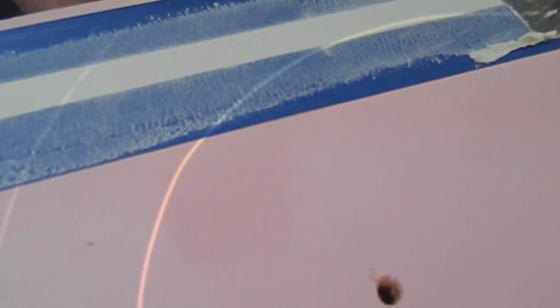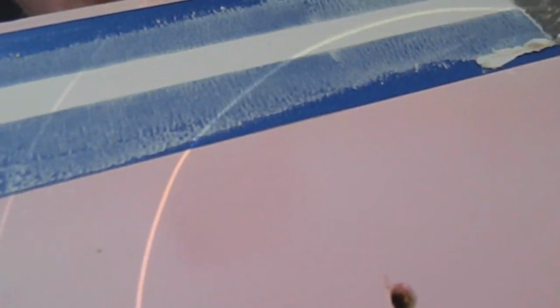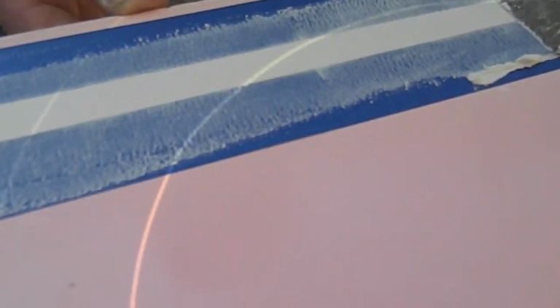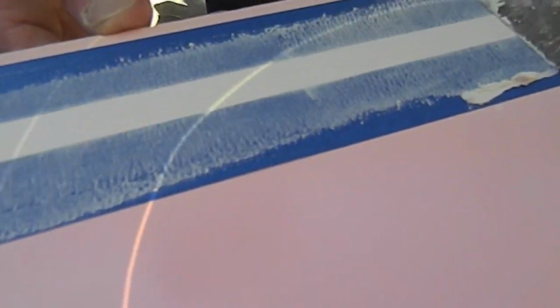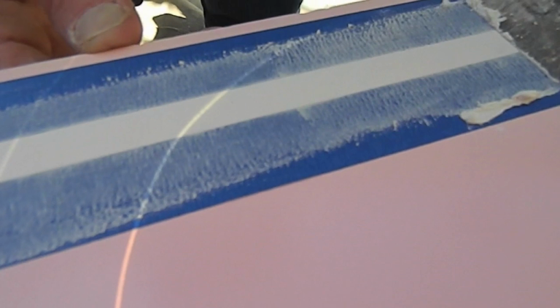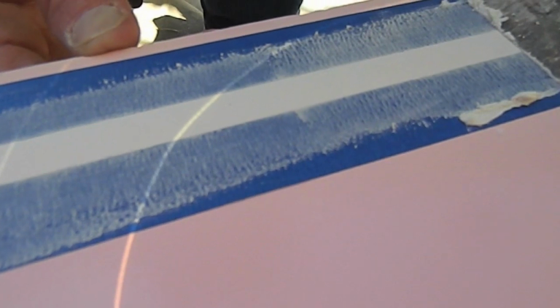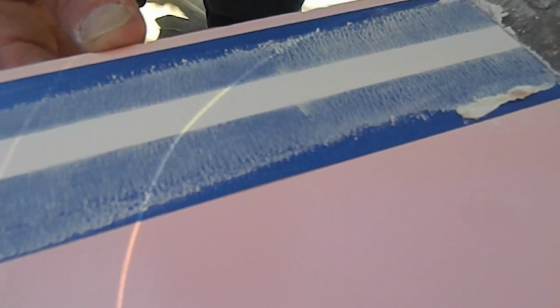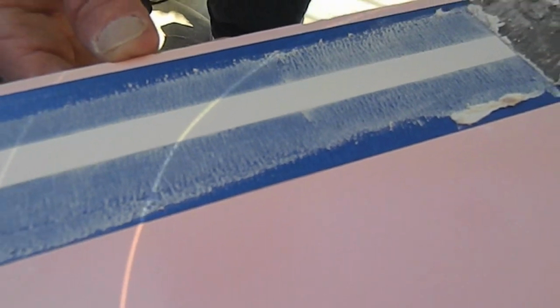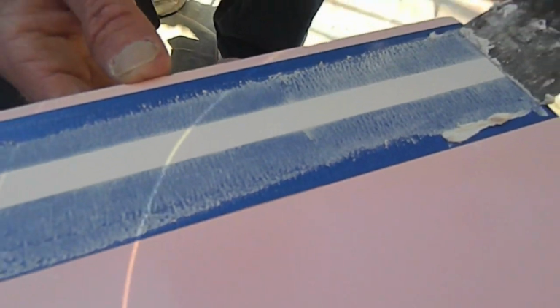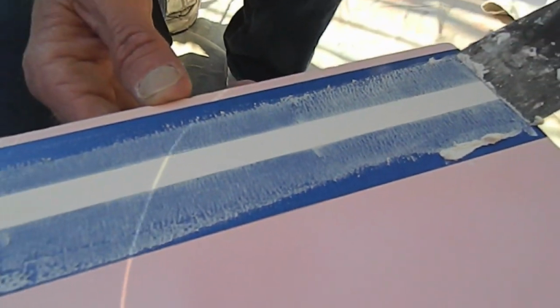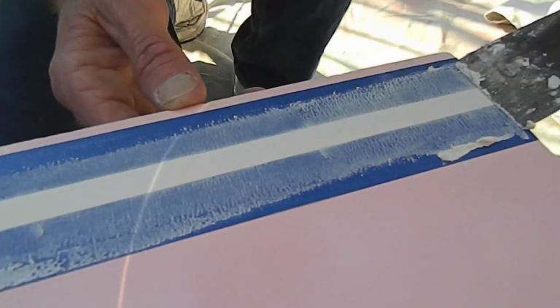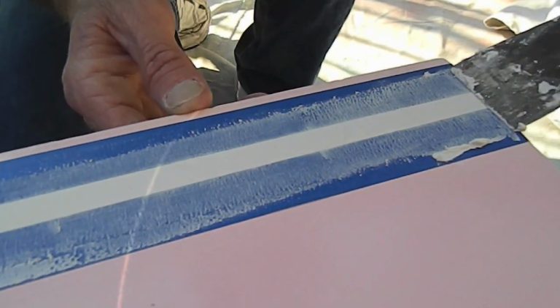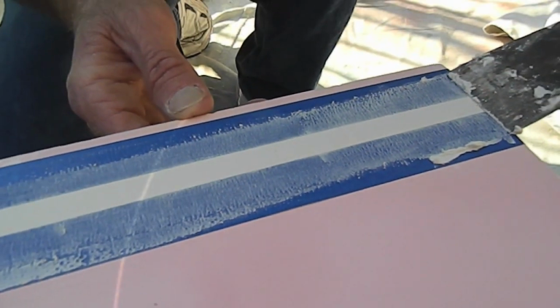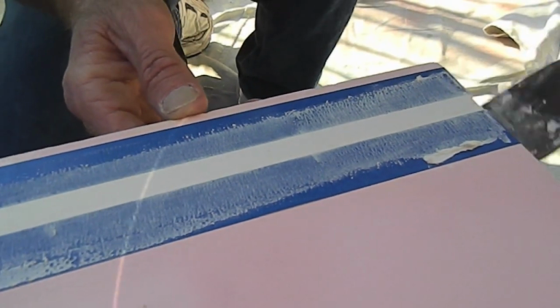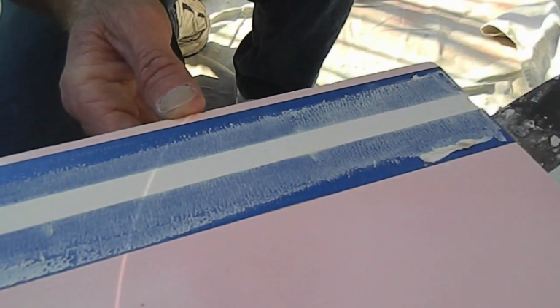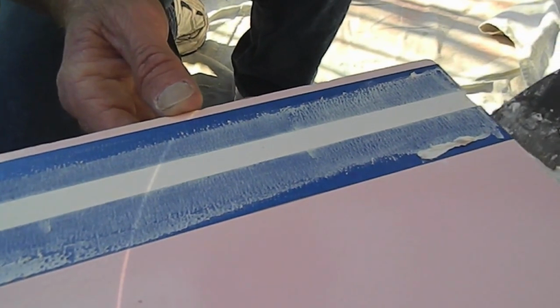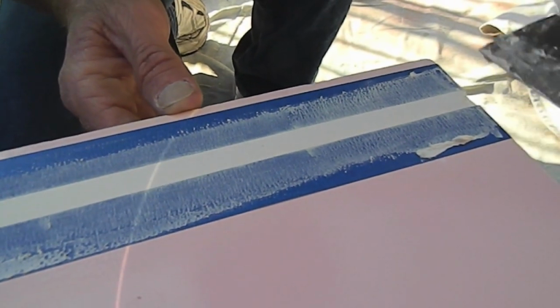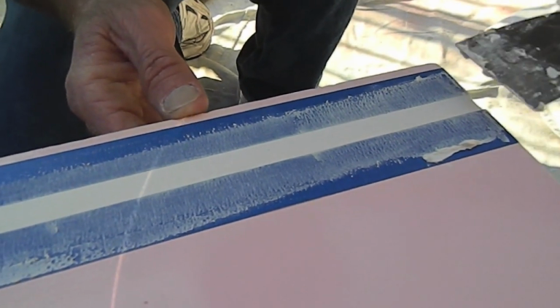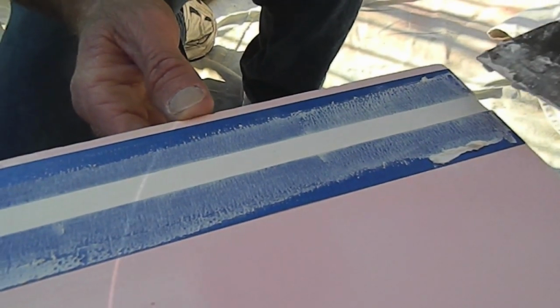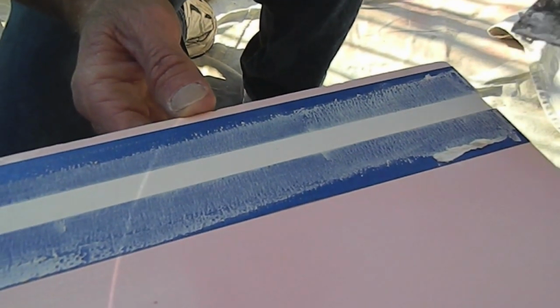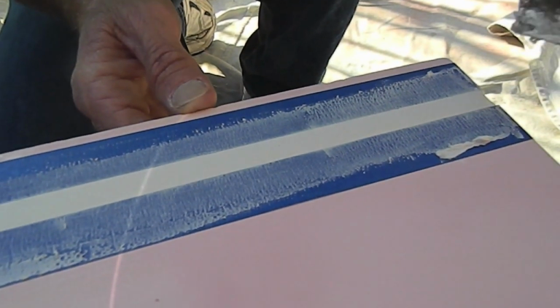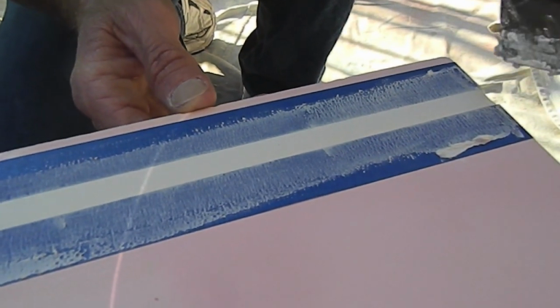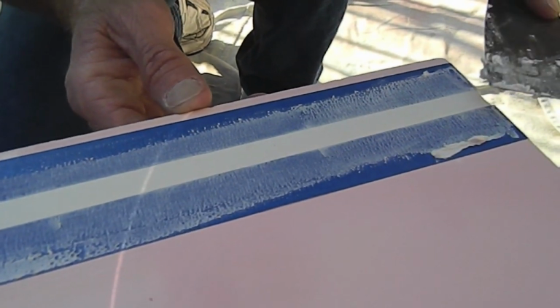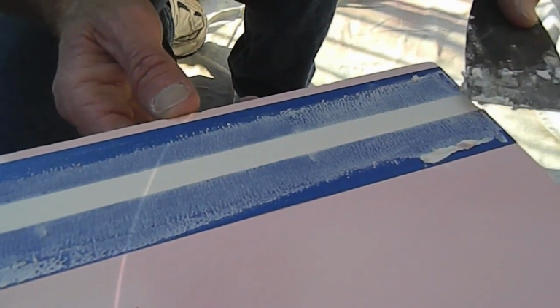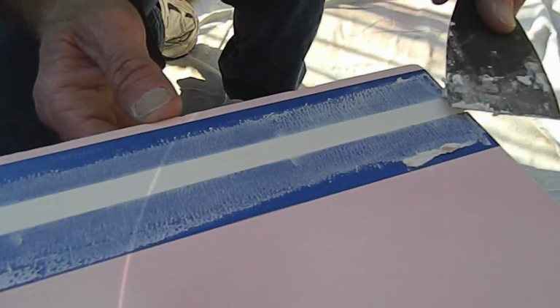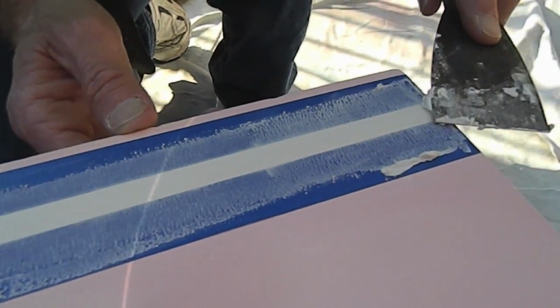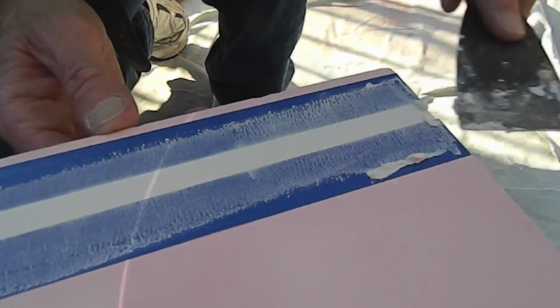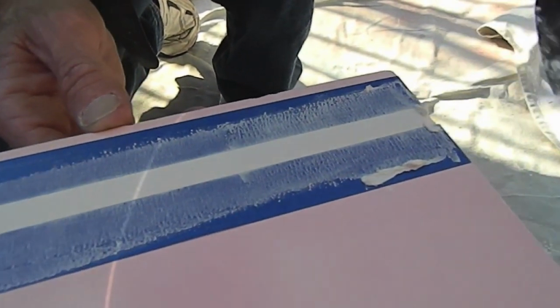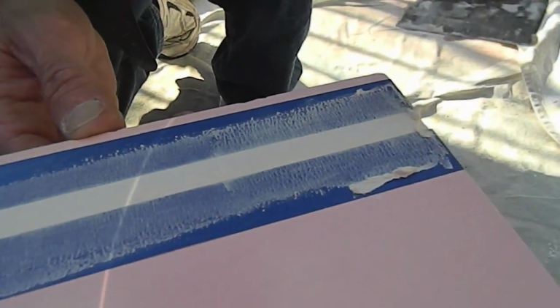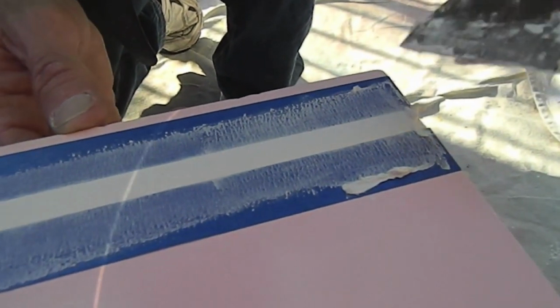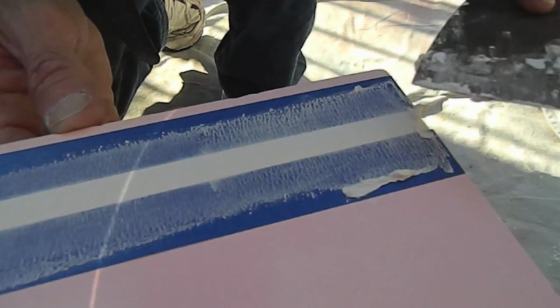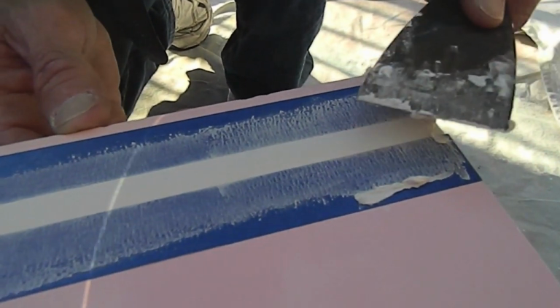Once that step is done, just take the painter's tape off and let it dry again.